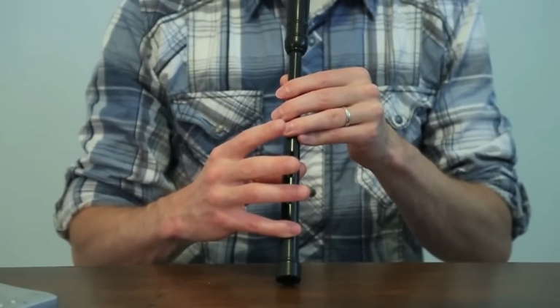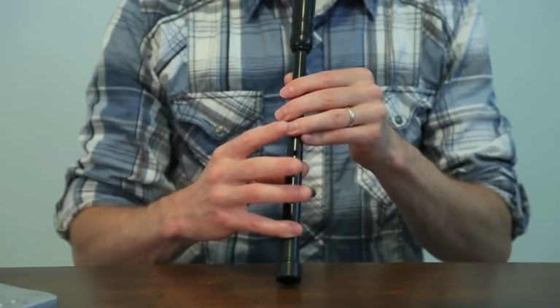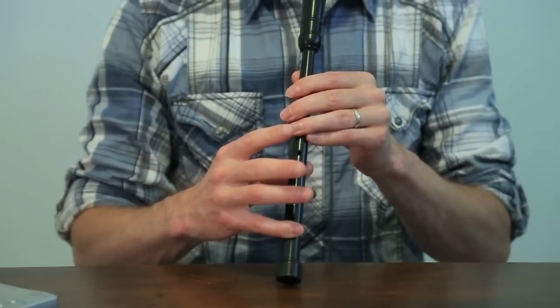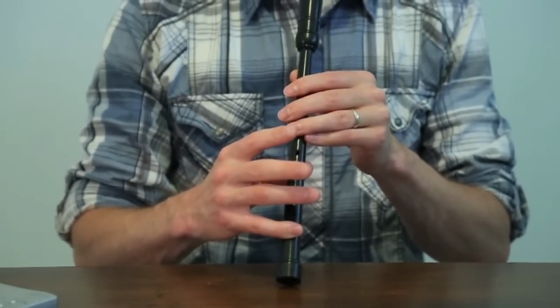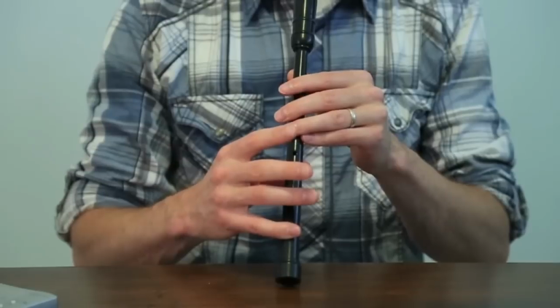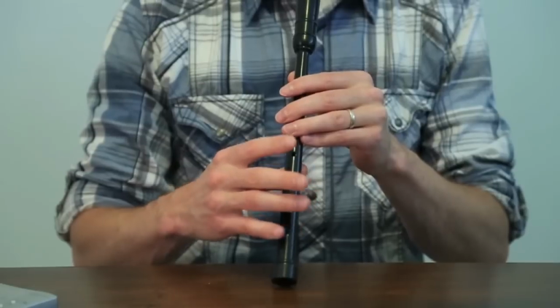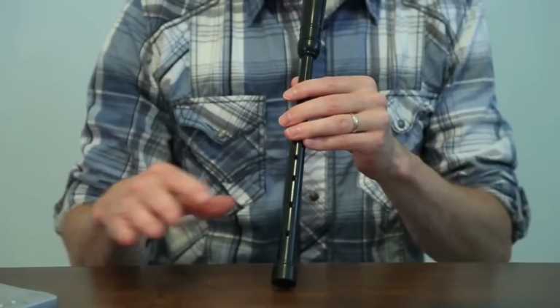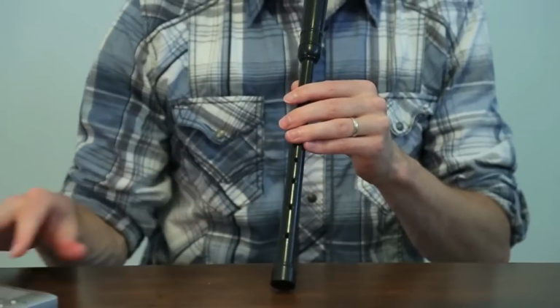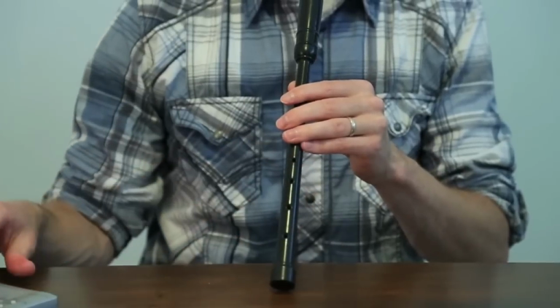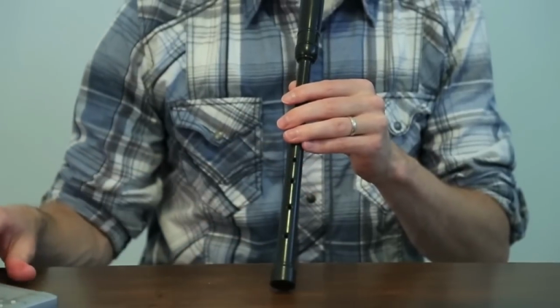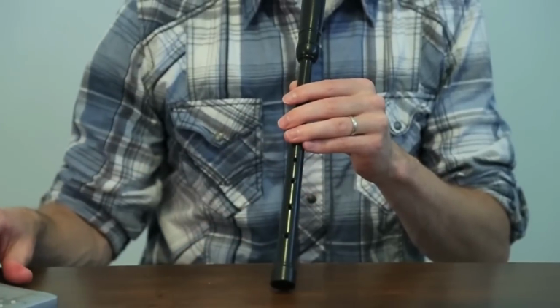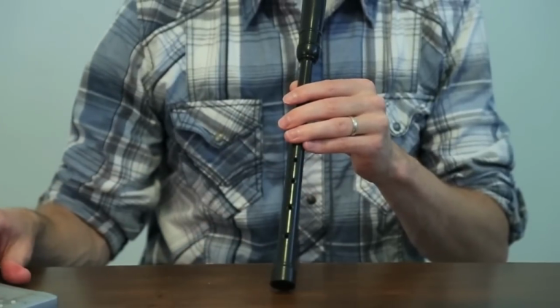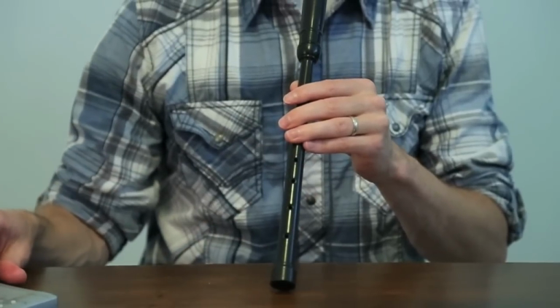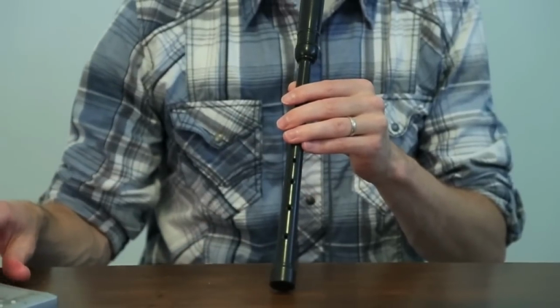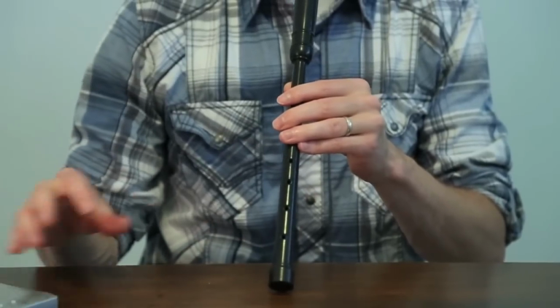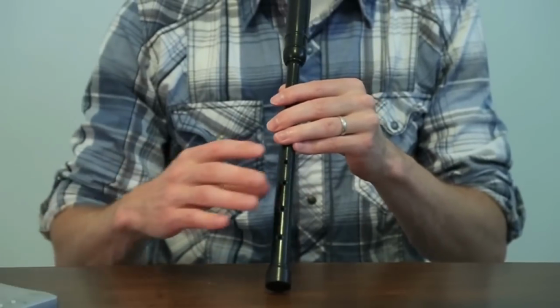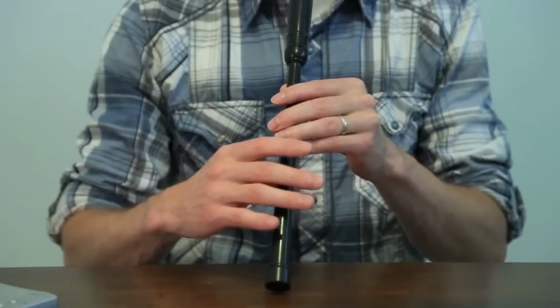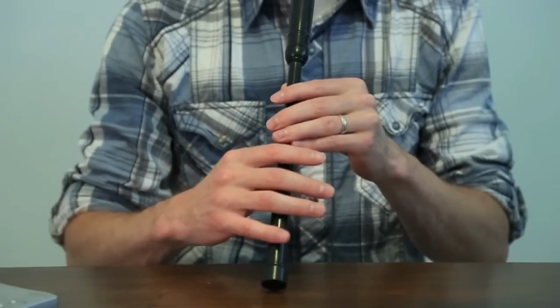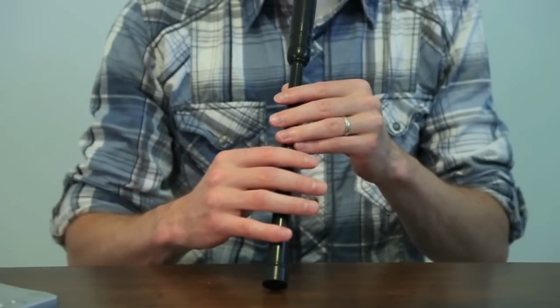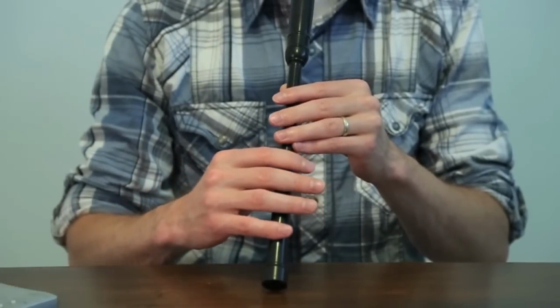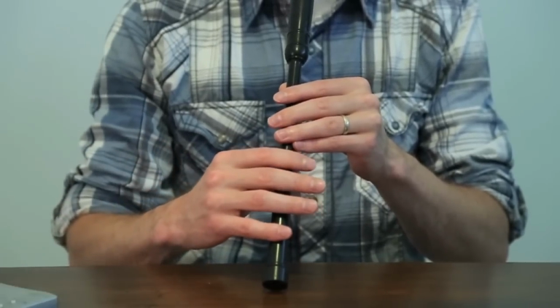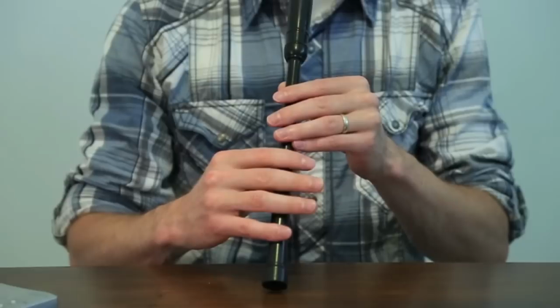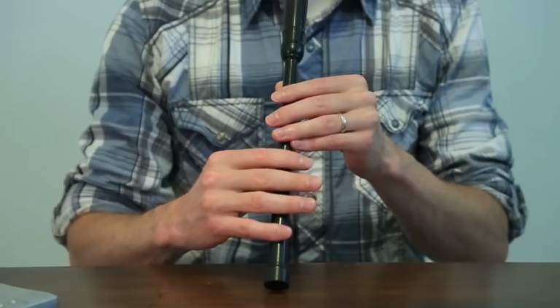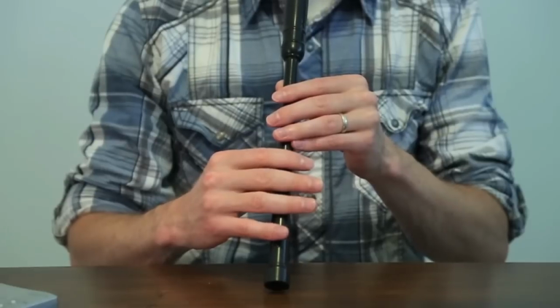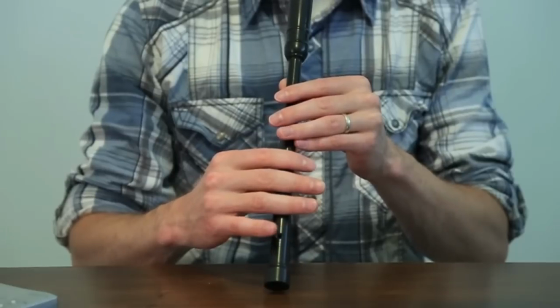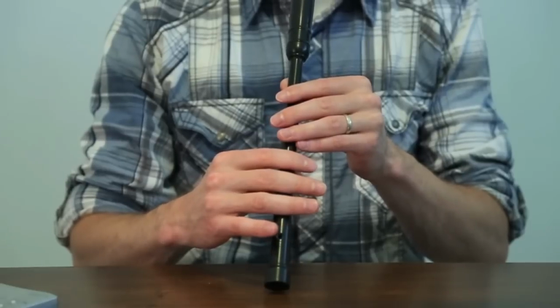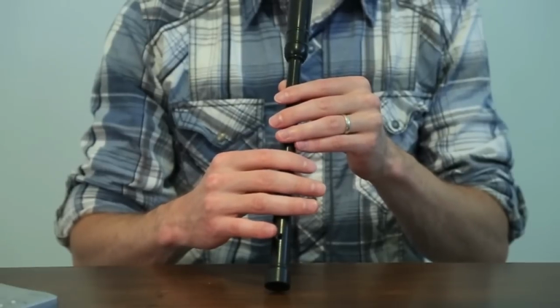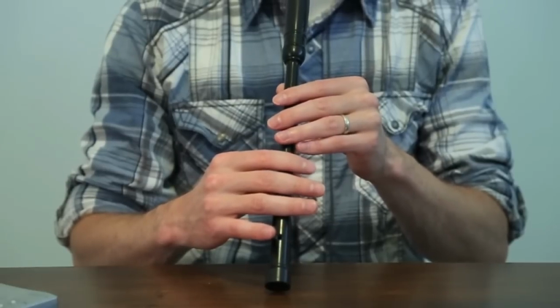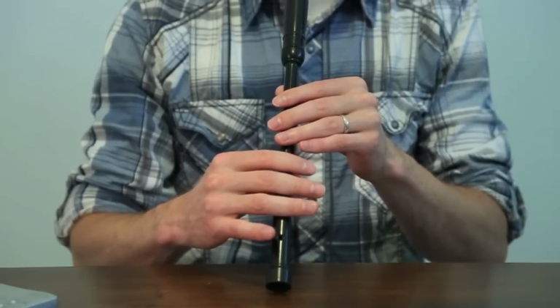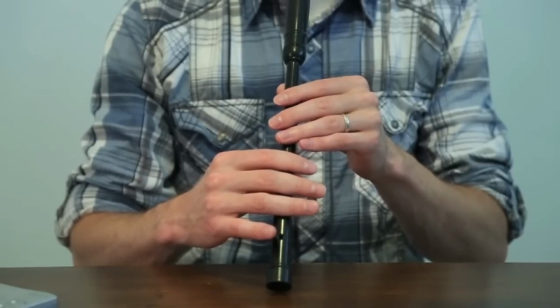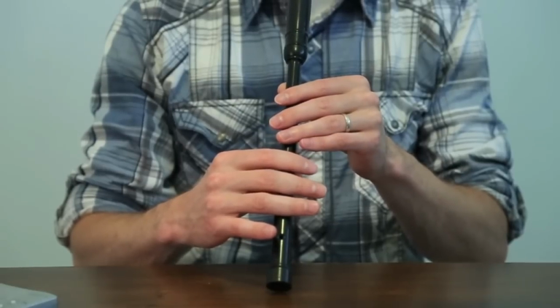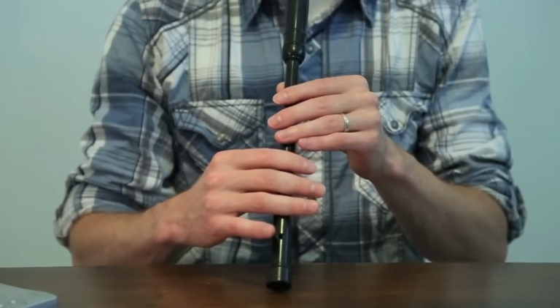Let's play through those two measures. One, two.